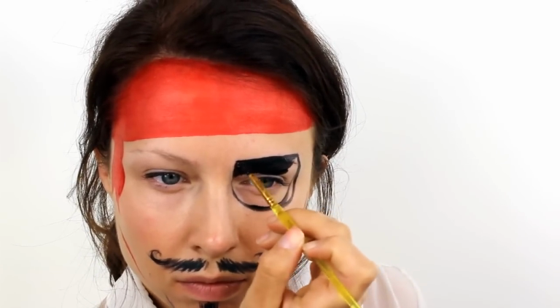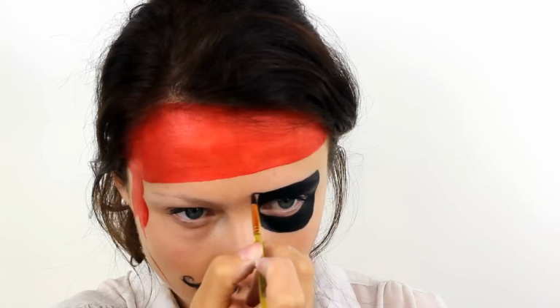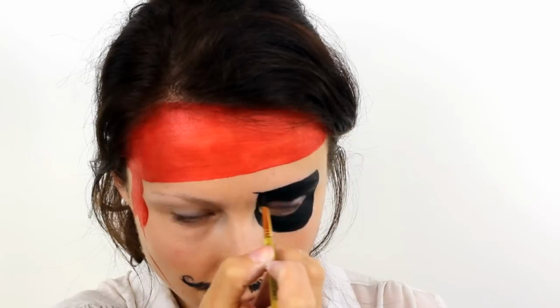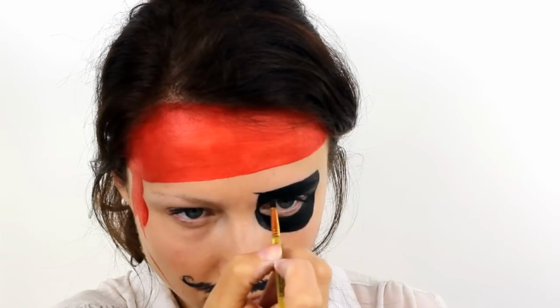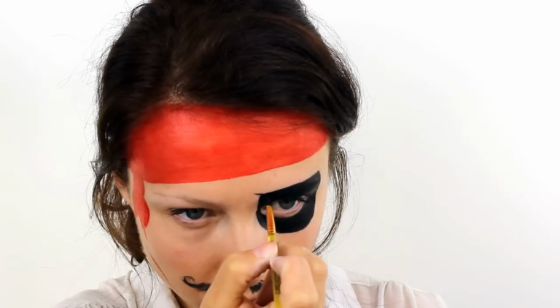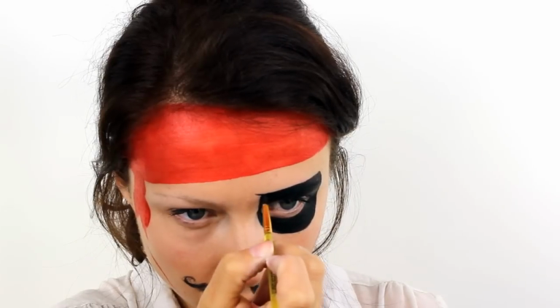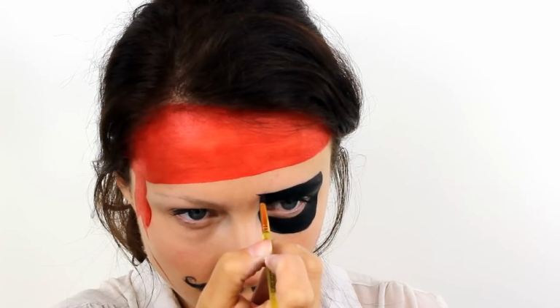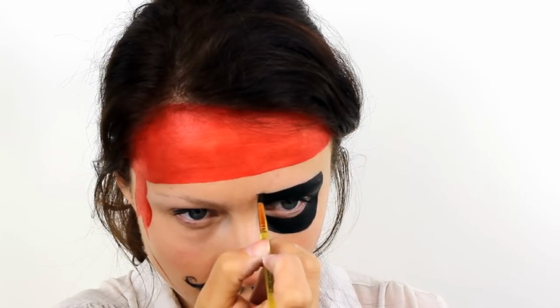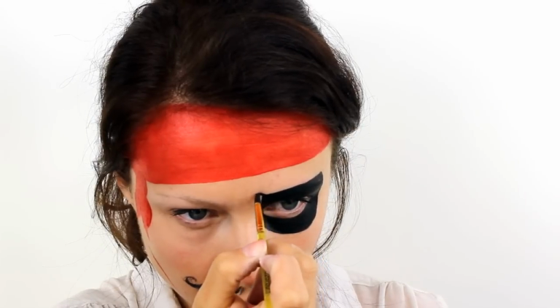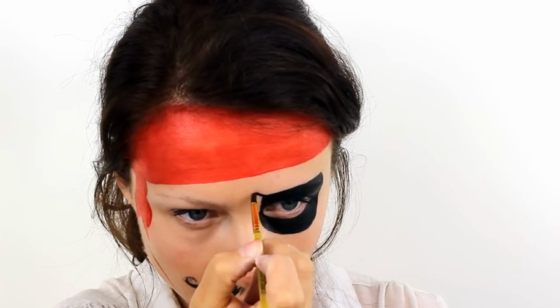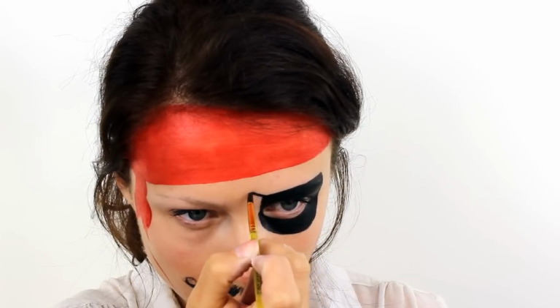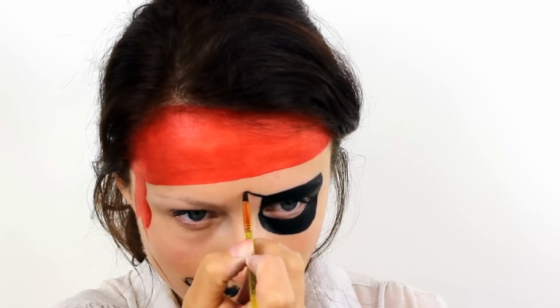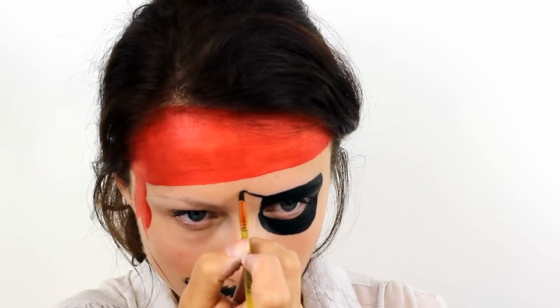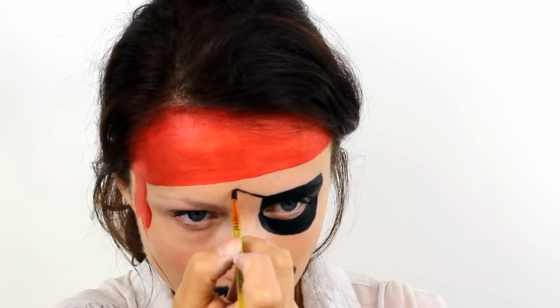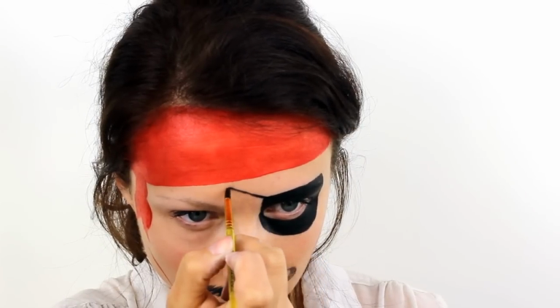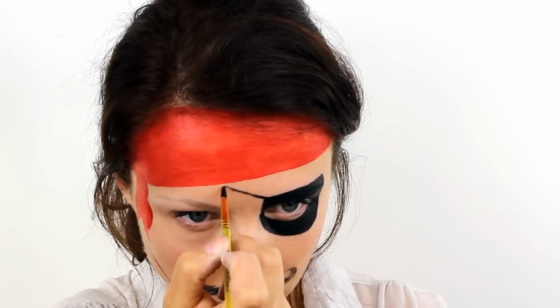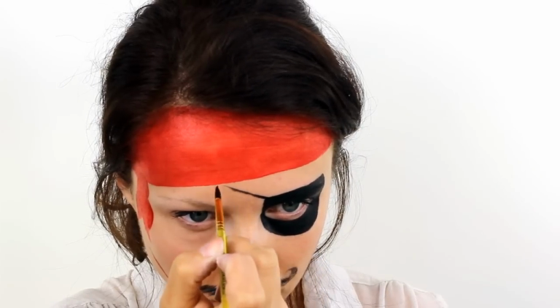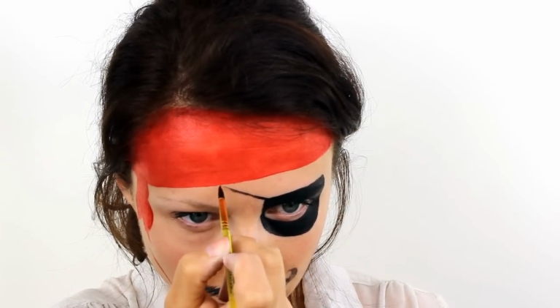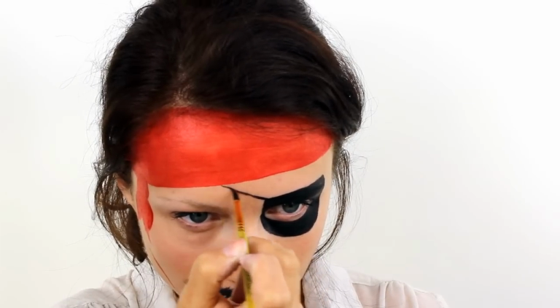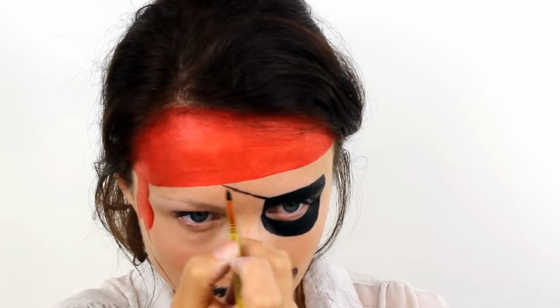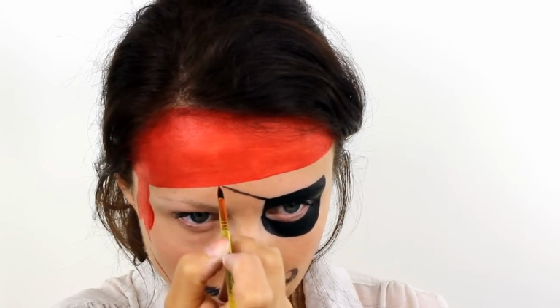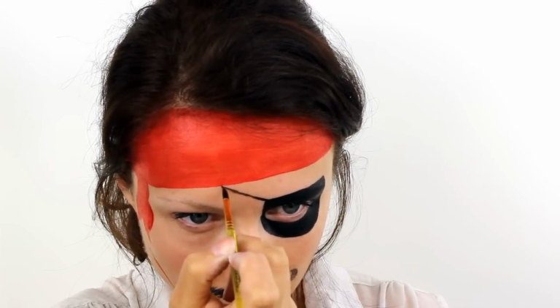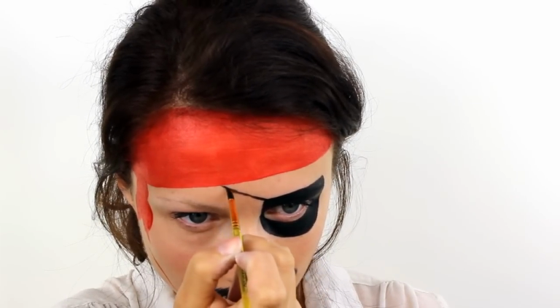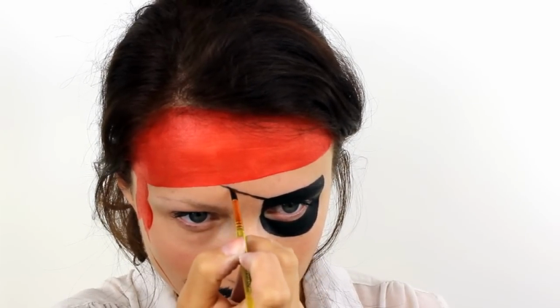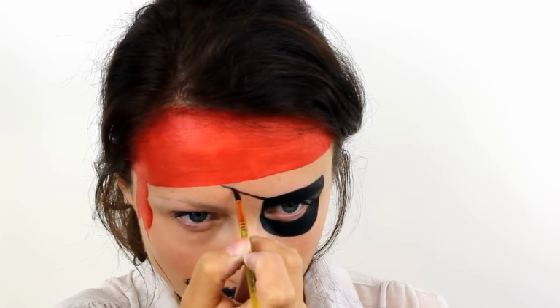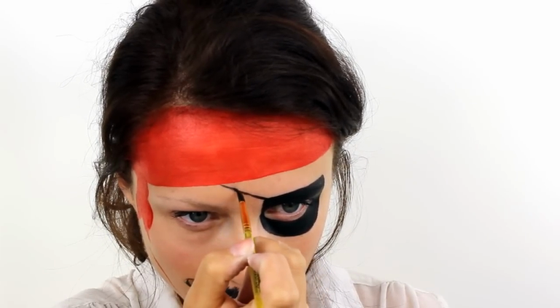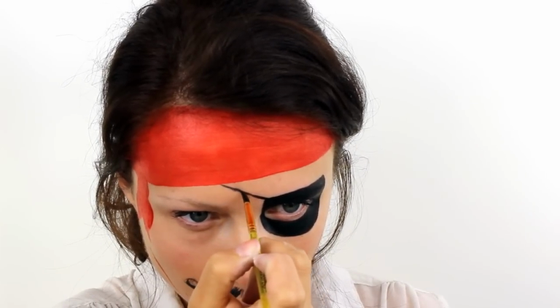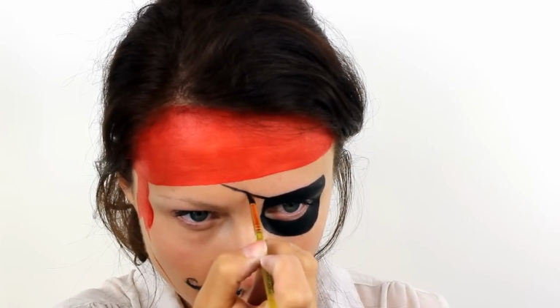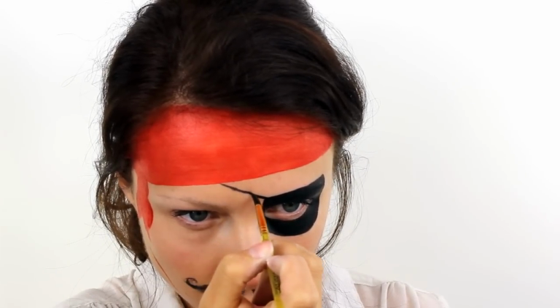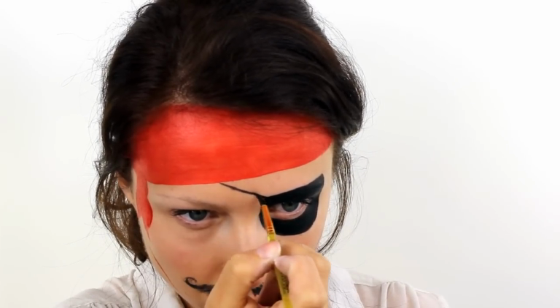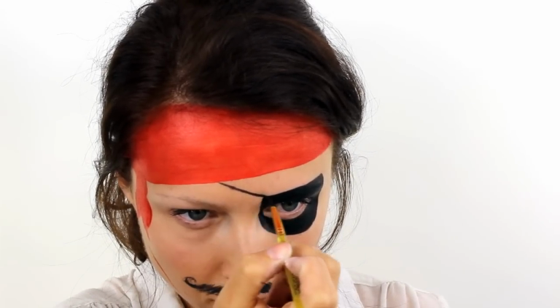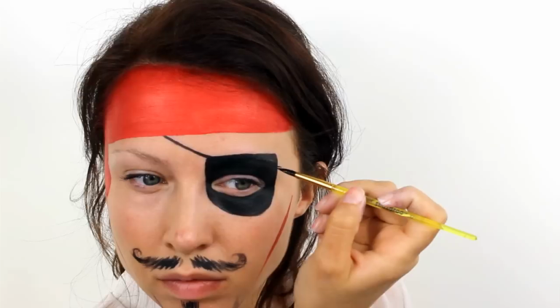Connect the patch up to the rest of the design with two thin lines and then add in a few stitches over the pirate scars.